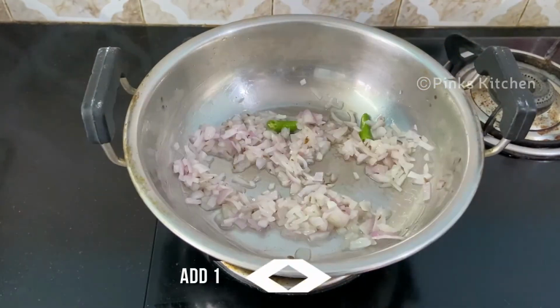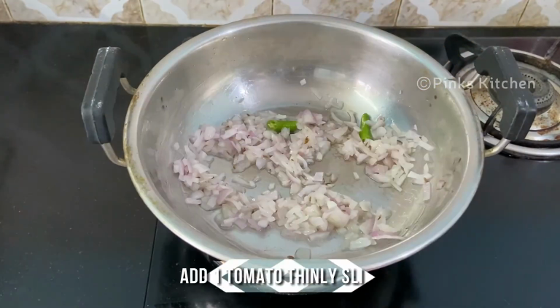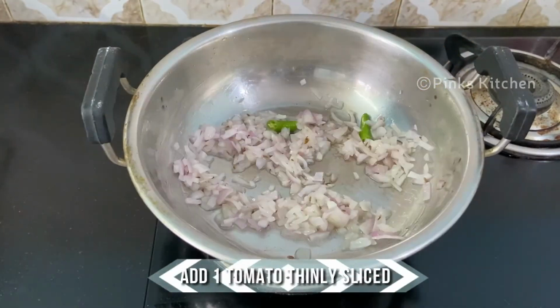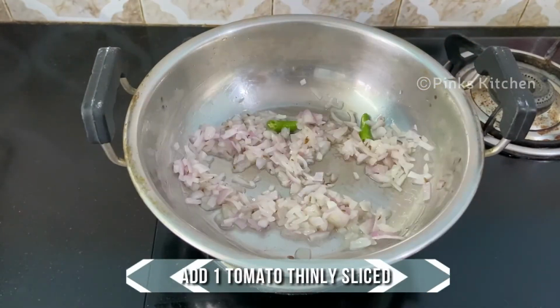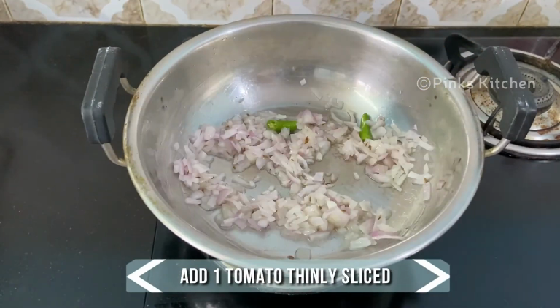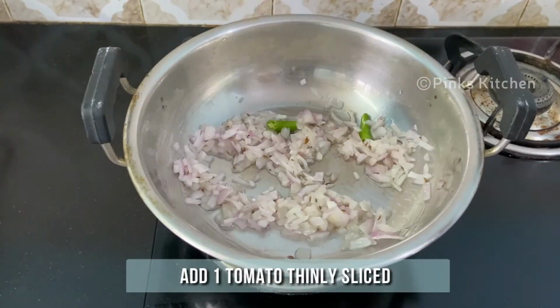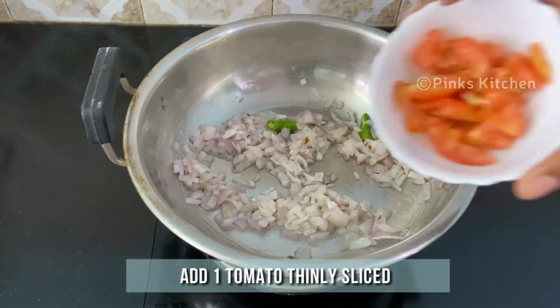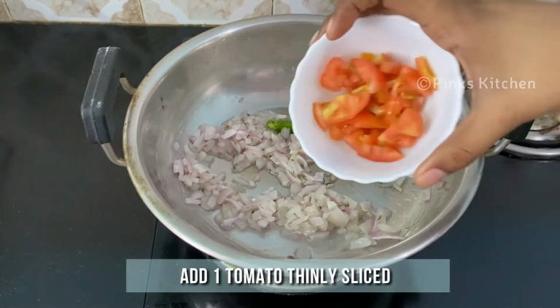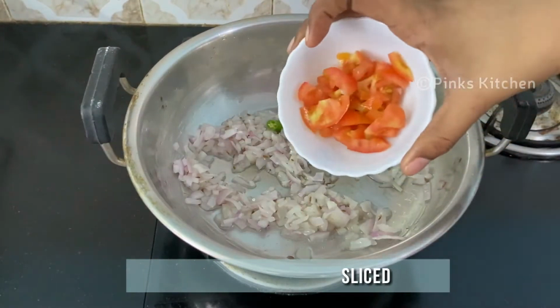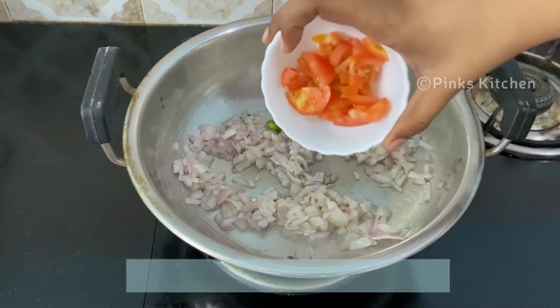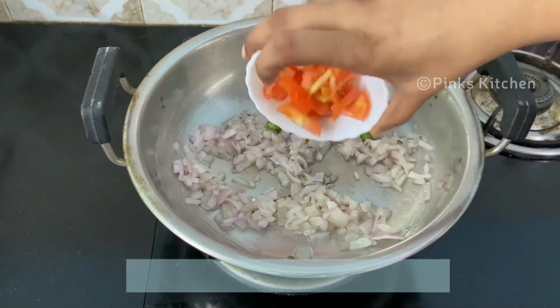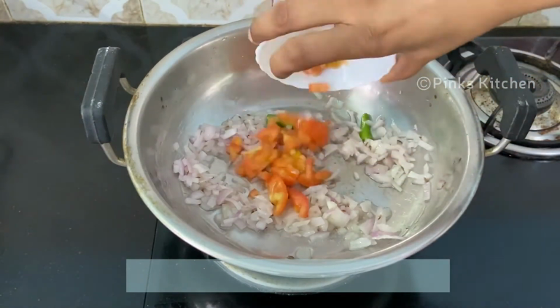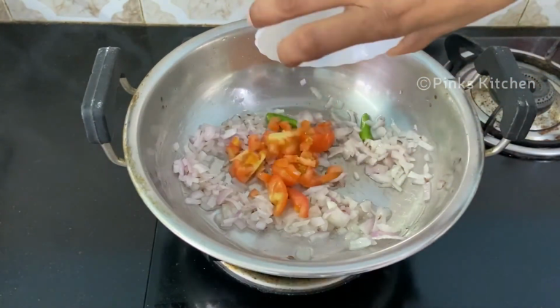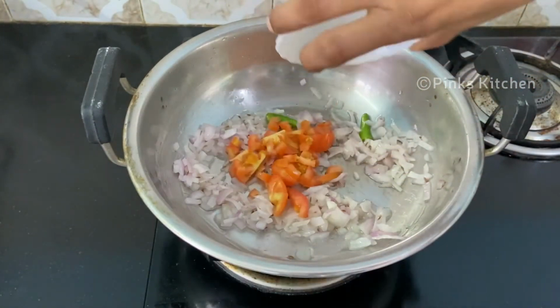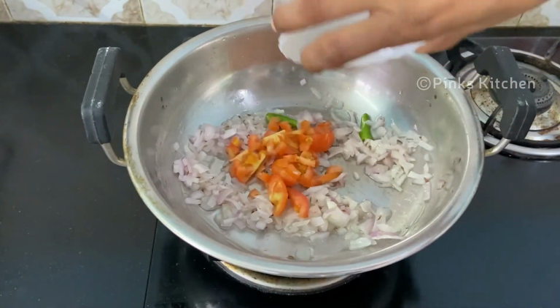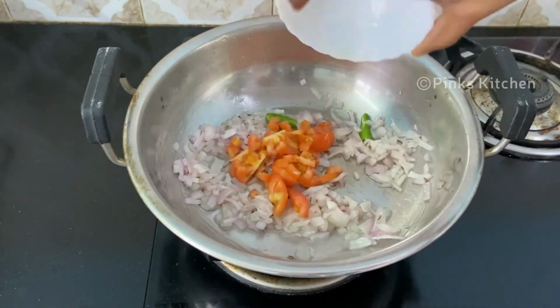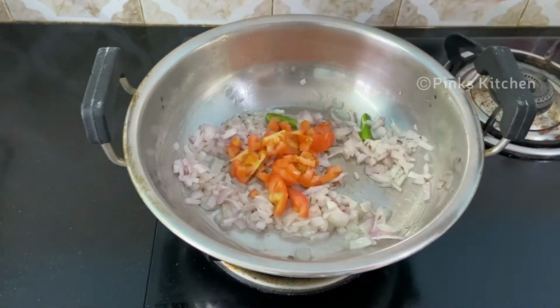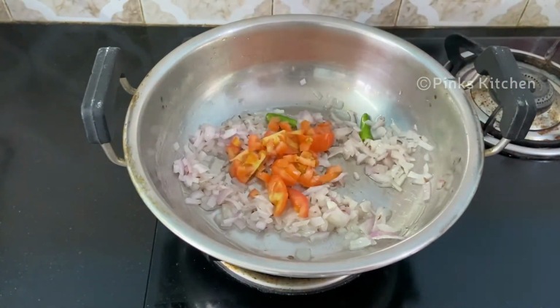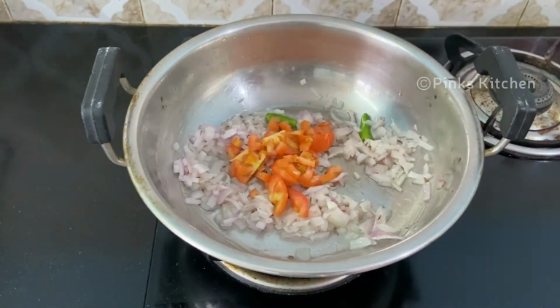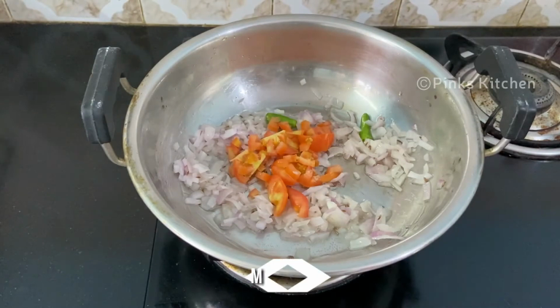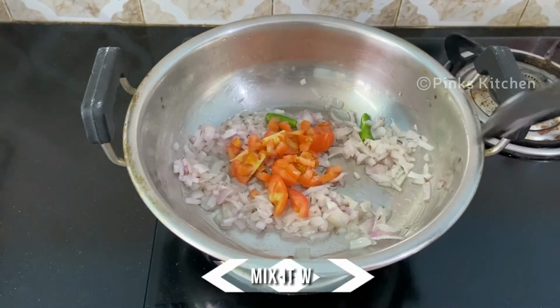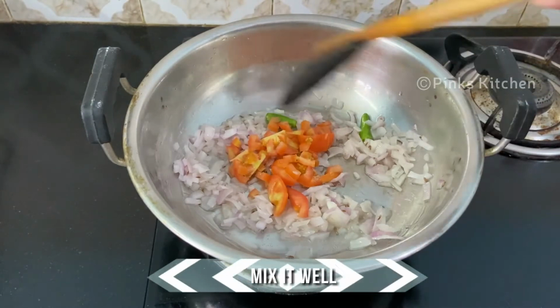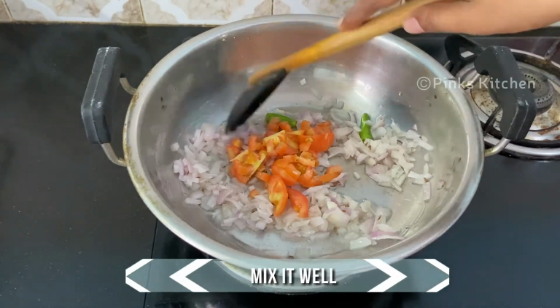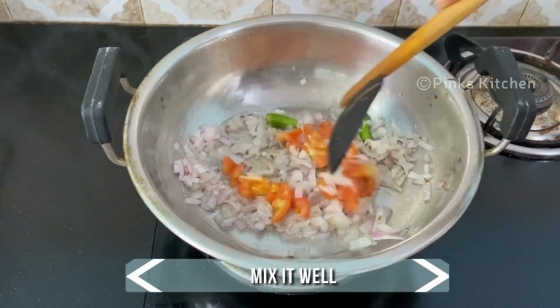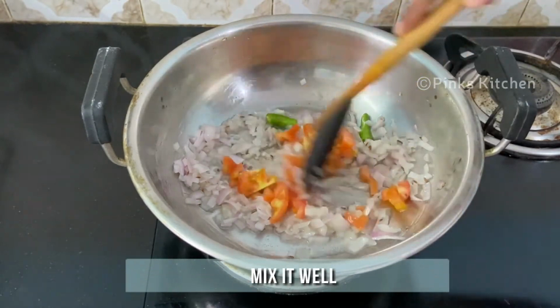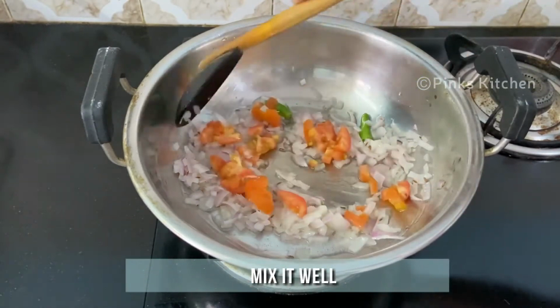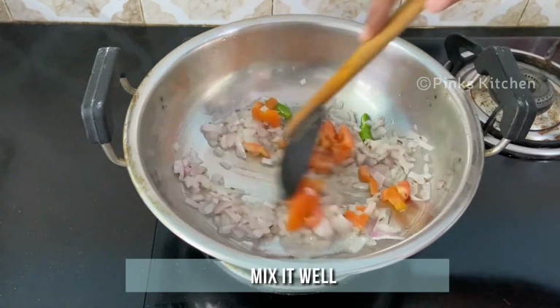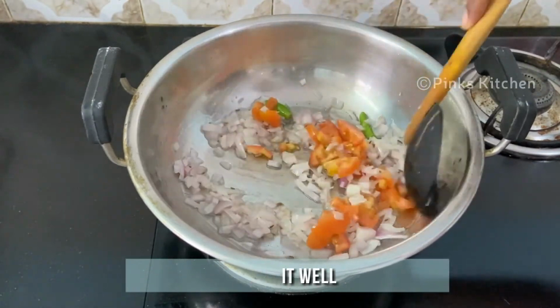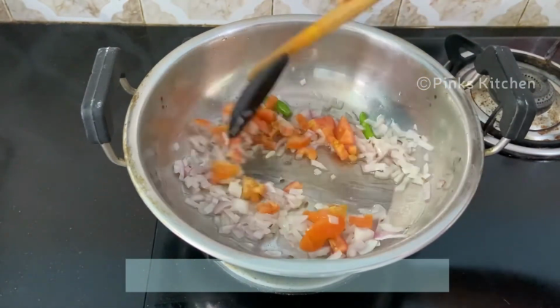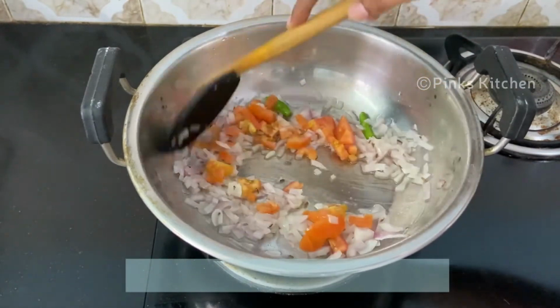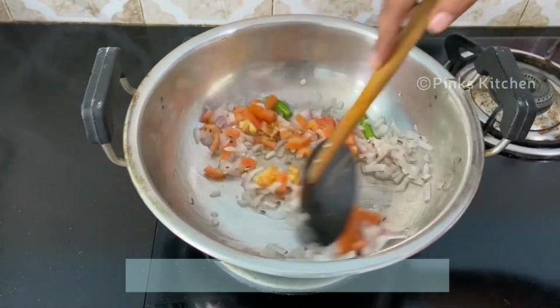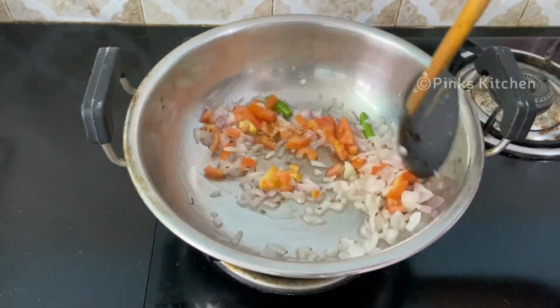Then add 1 tomato finely chopped and sauté well until the tomato turns mushy.